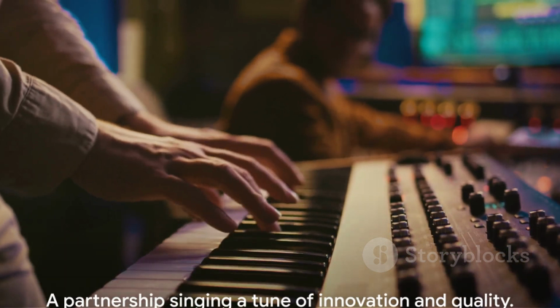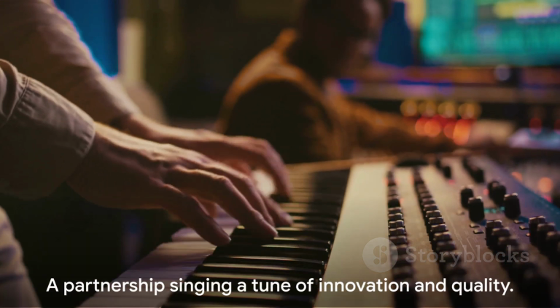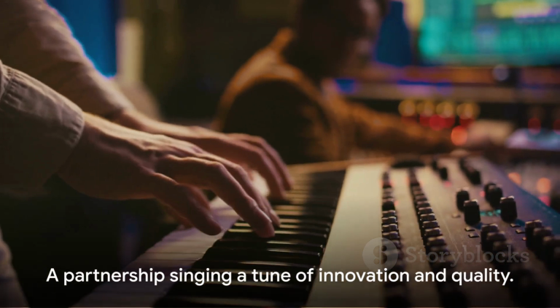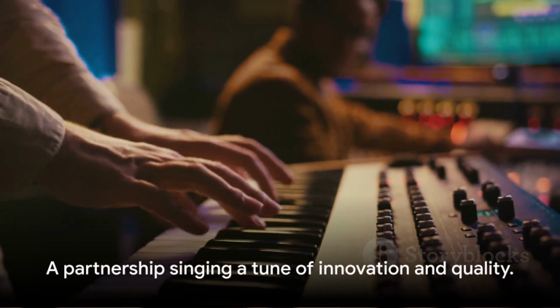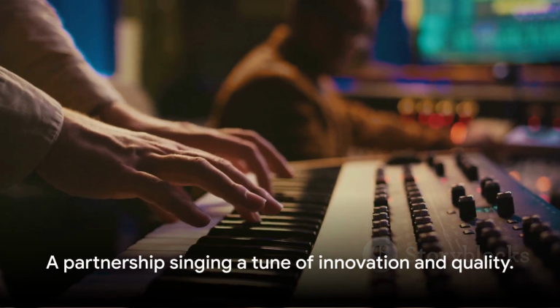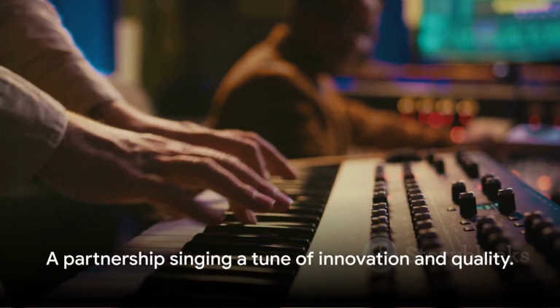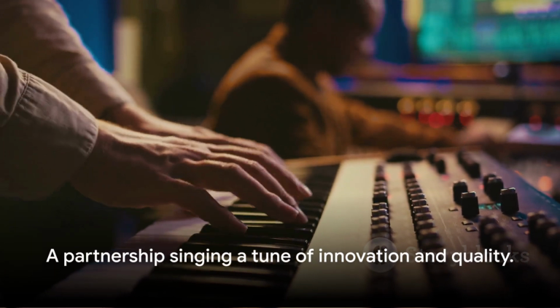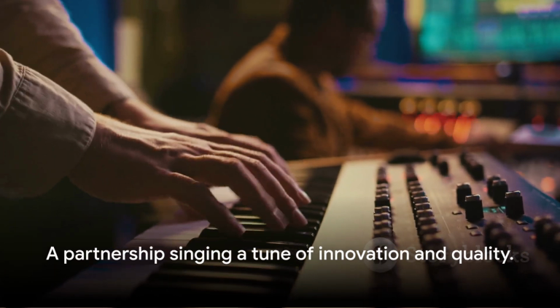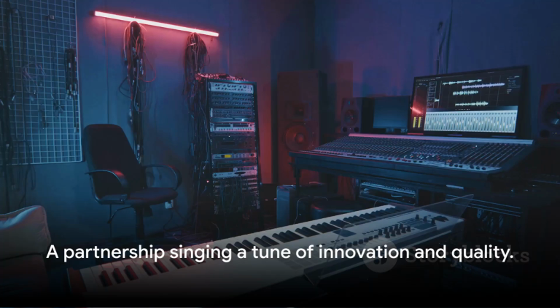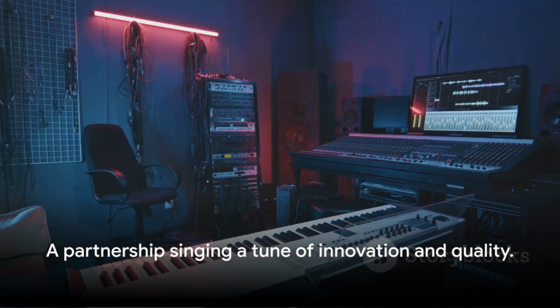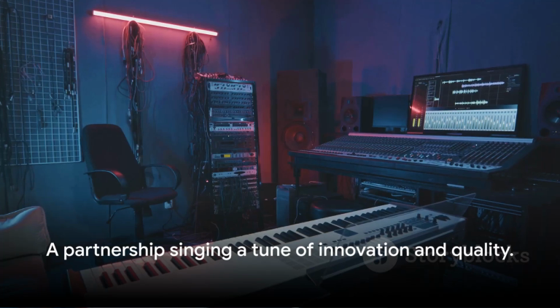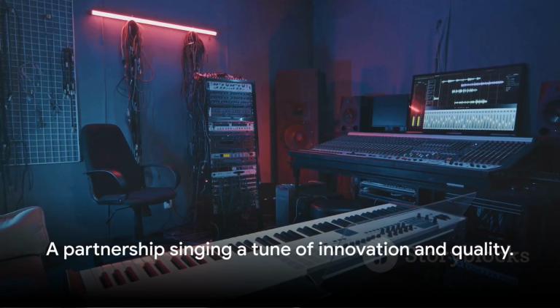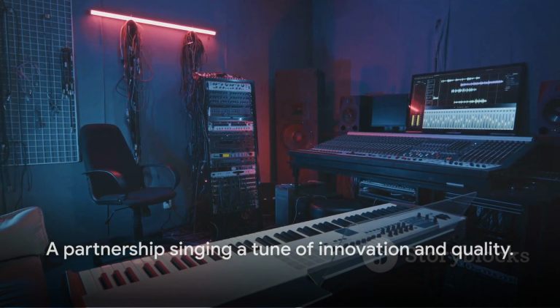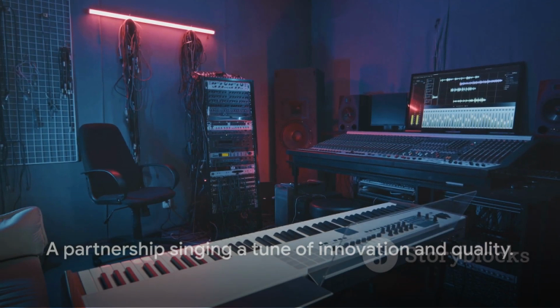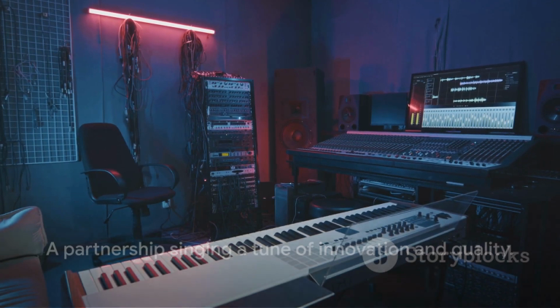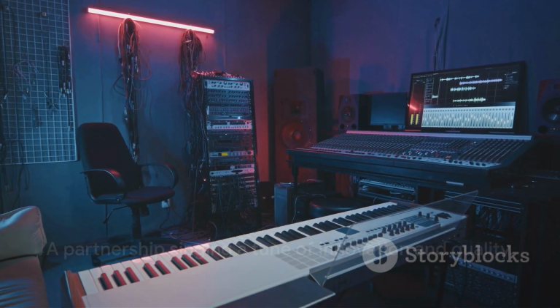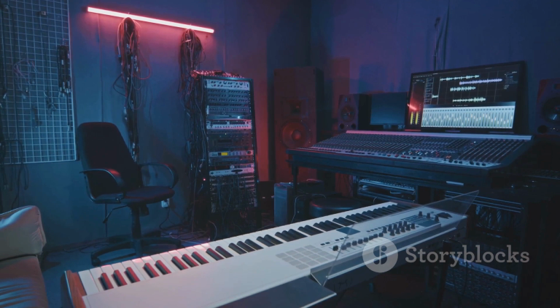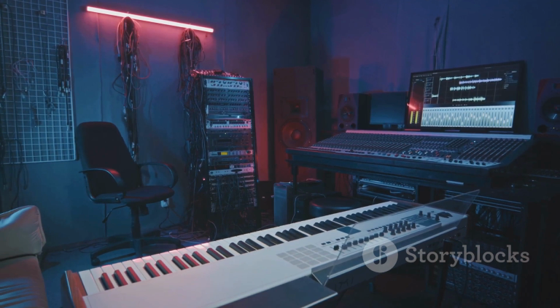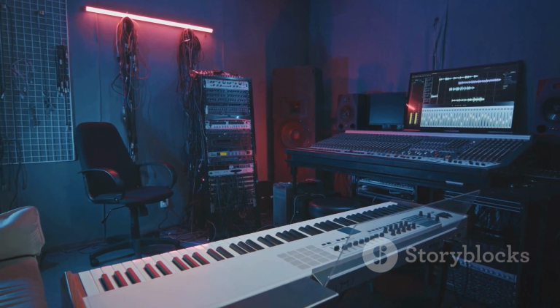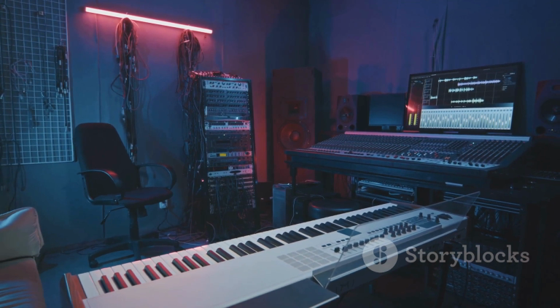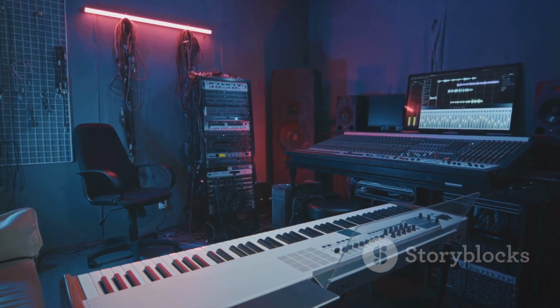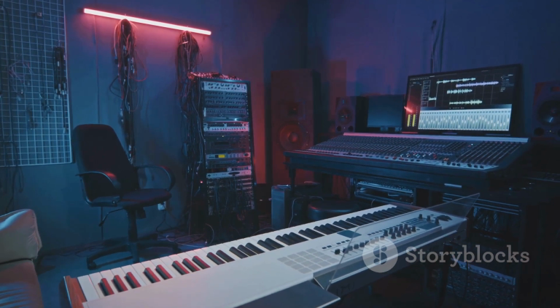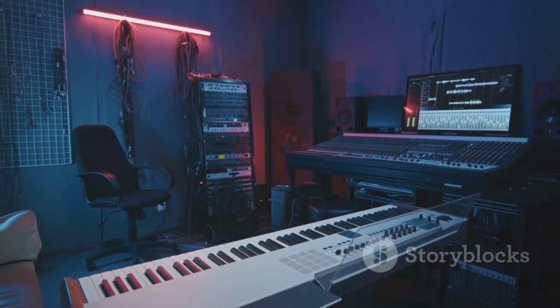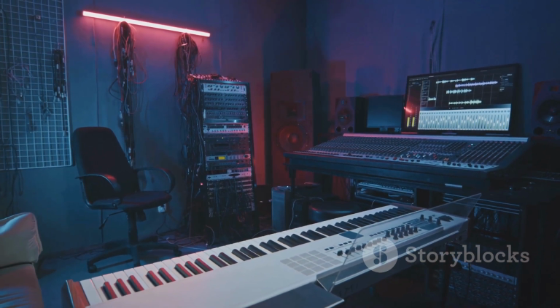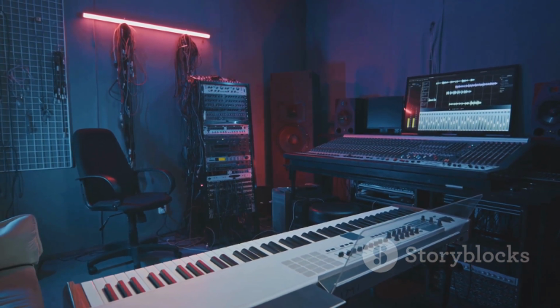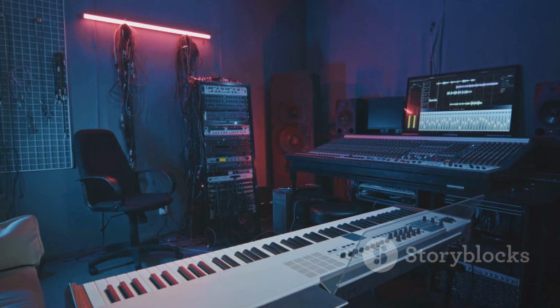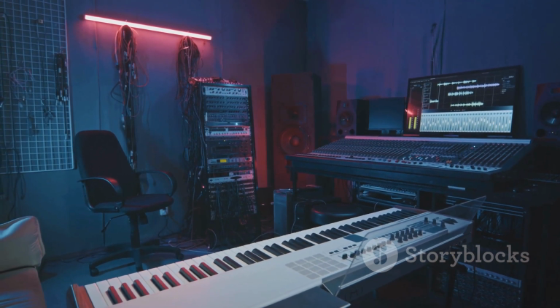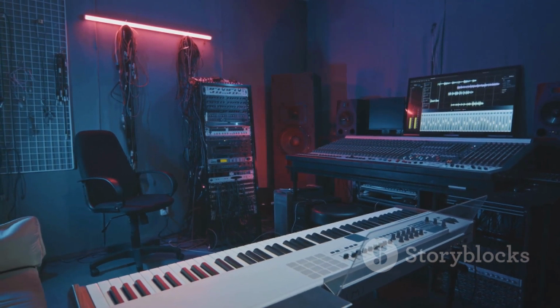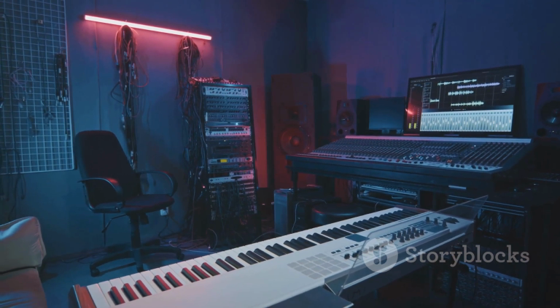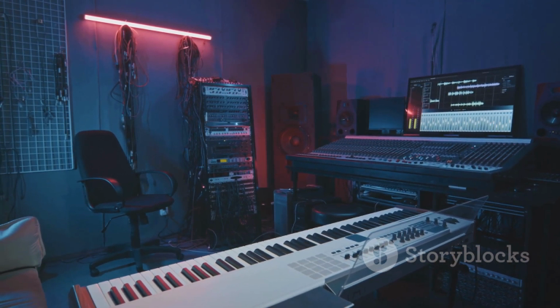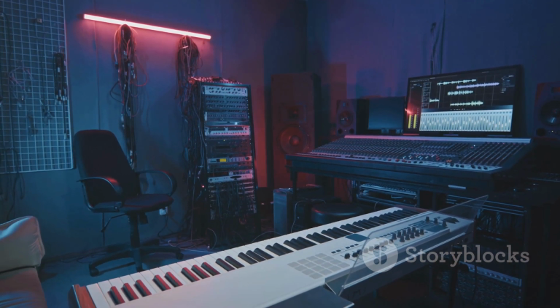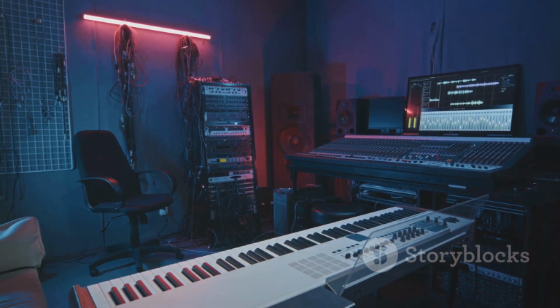This is indeed a partnership that sings a tune of innovation and quality, resonating well into the future of music production.